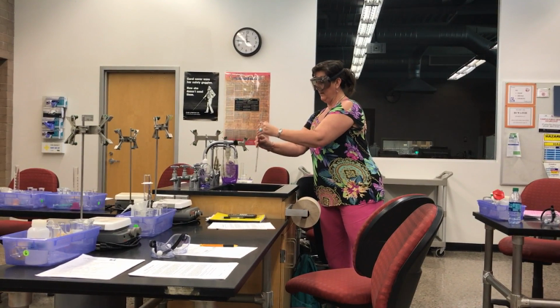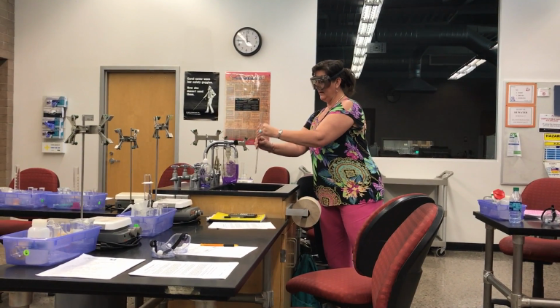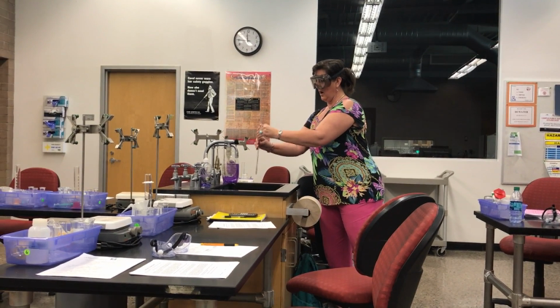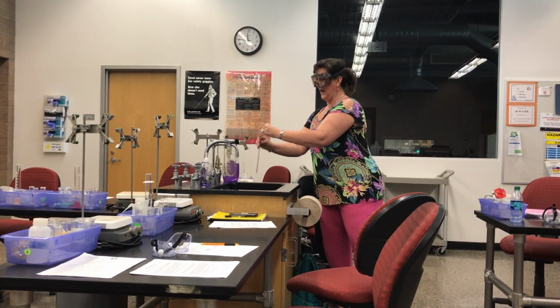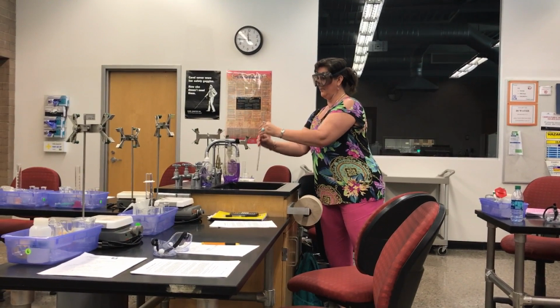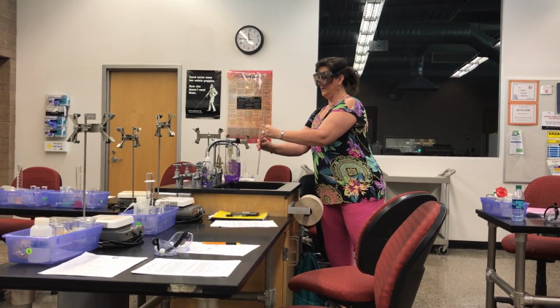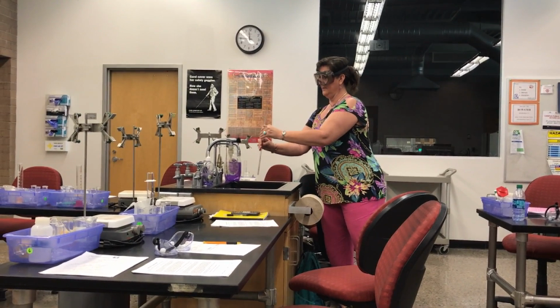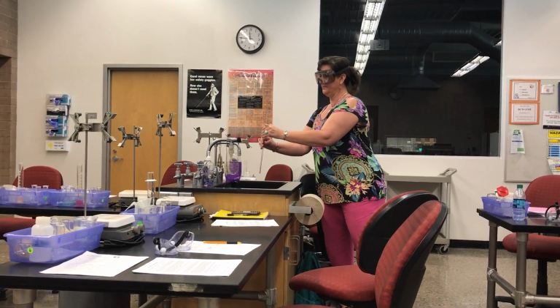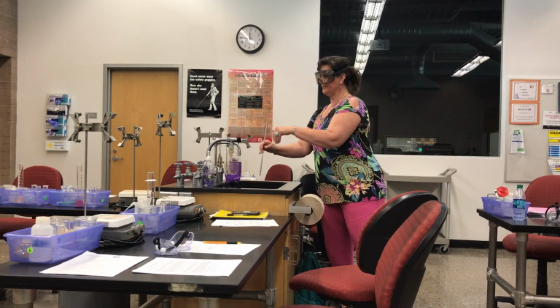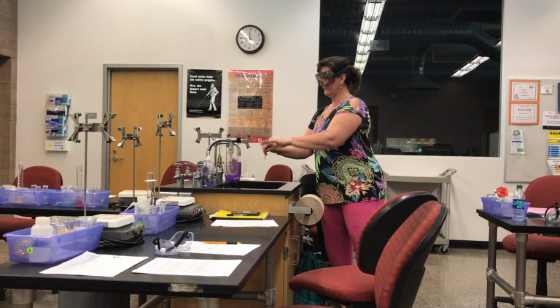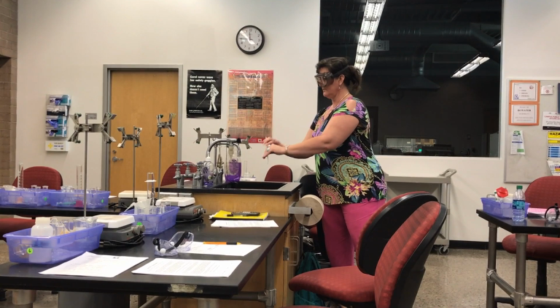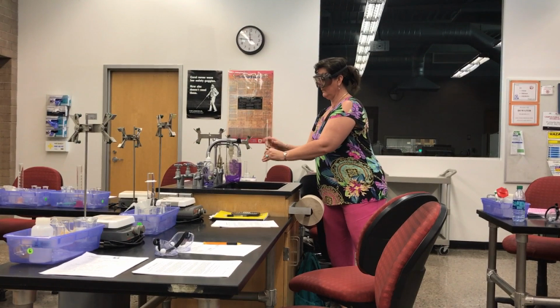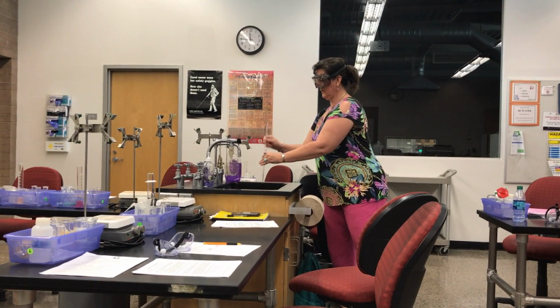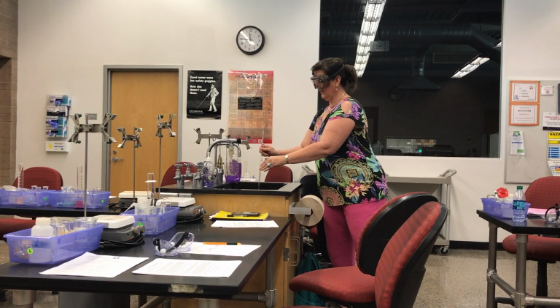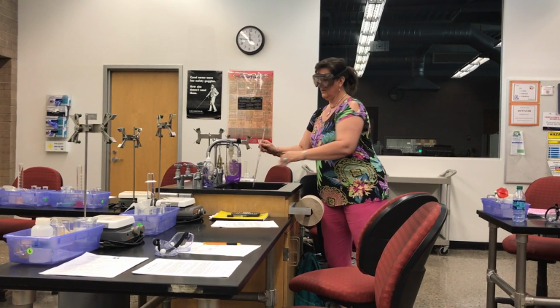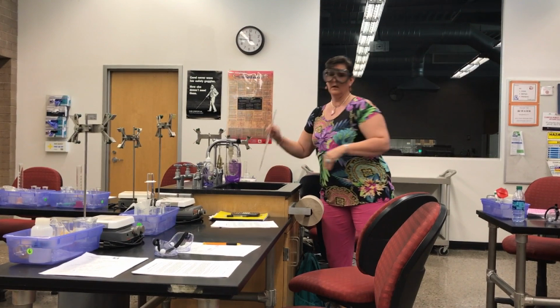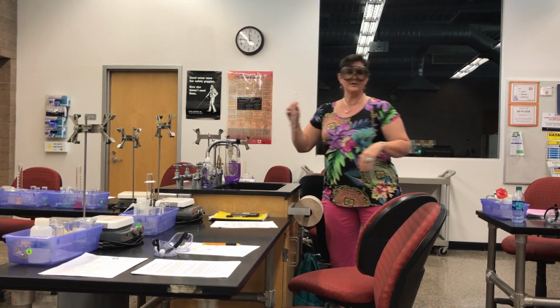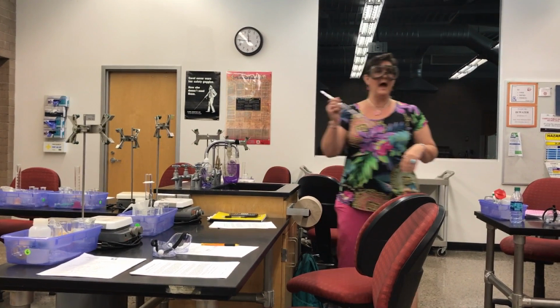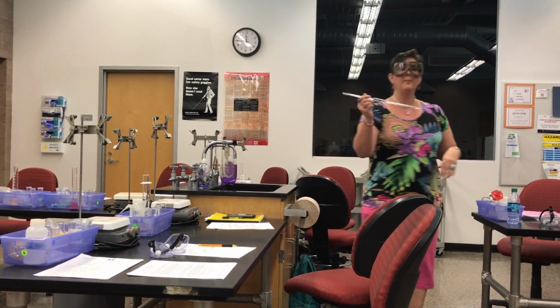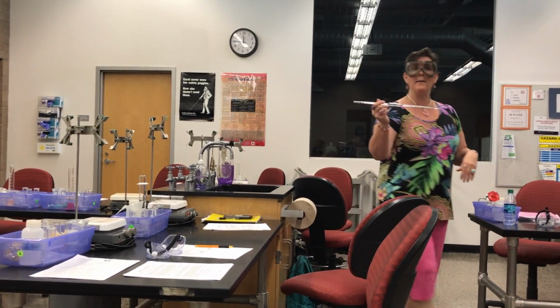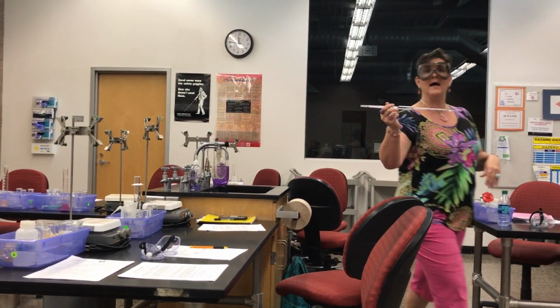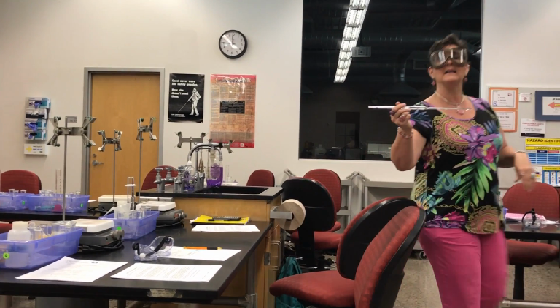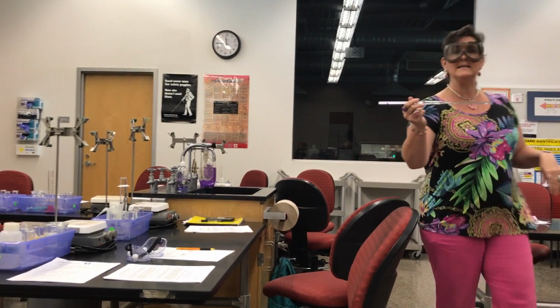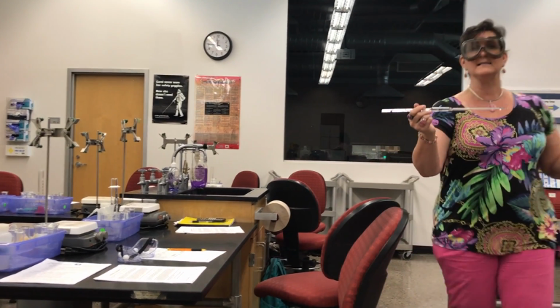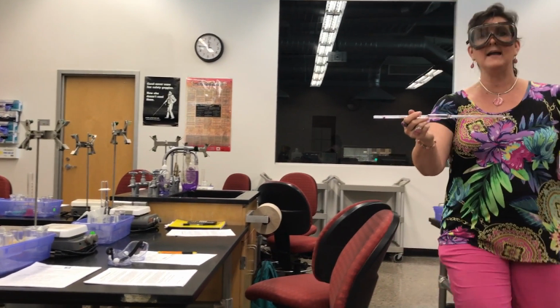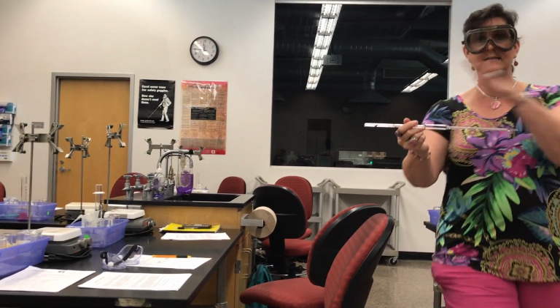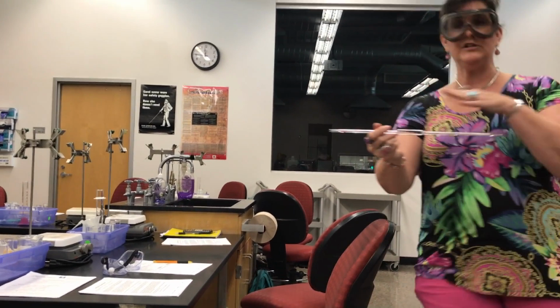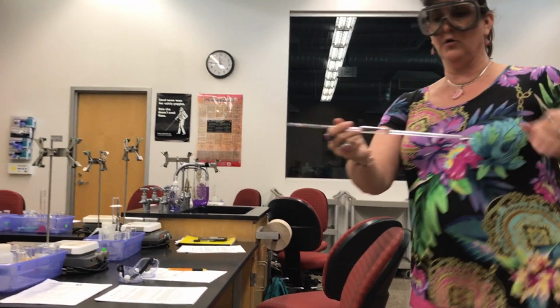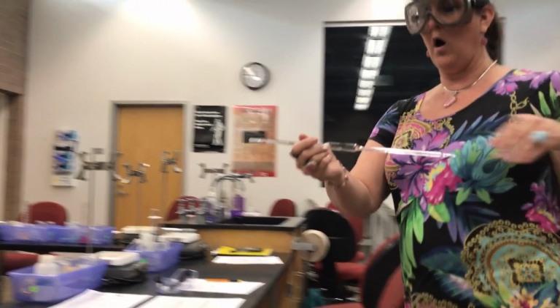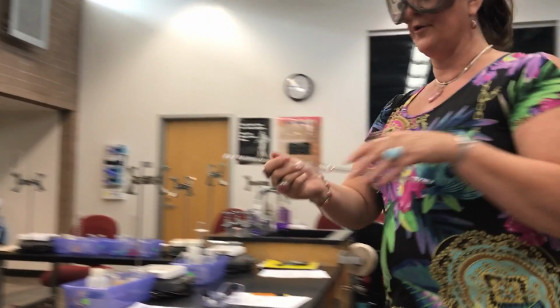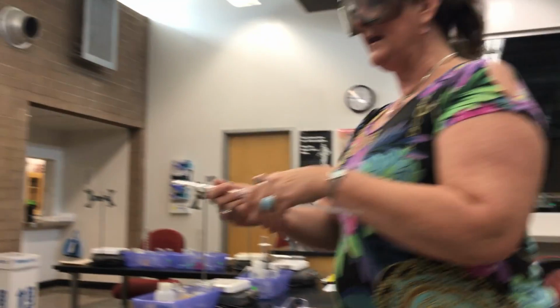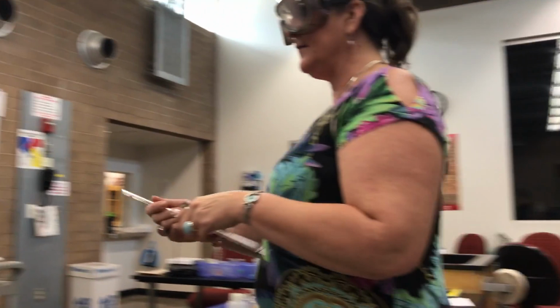We're going to roll it around and empty it all out. So now the pipette at least has had distilled water in it.